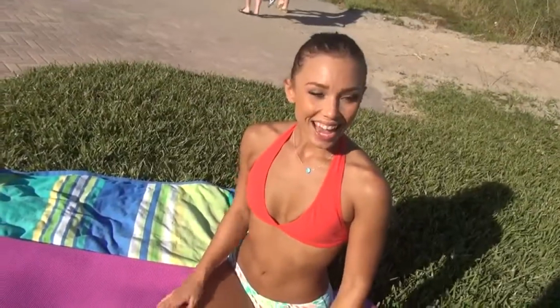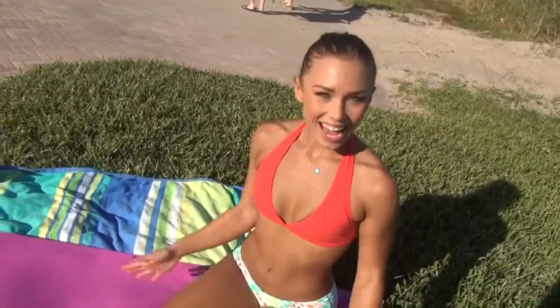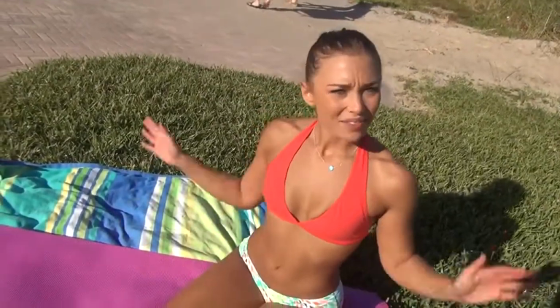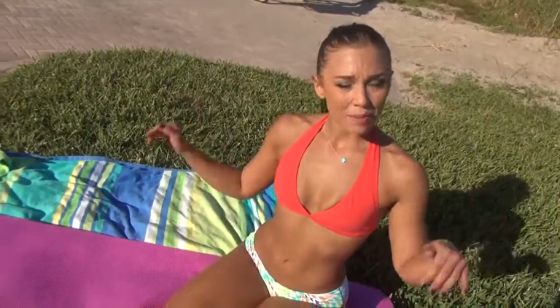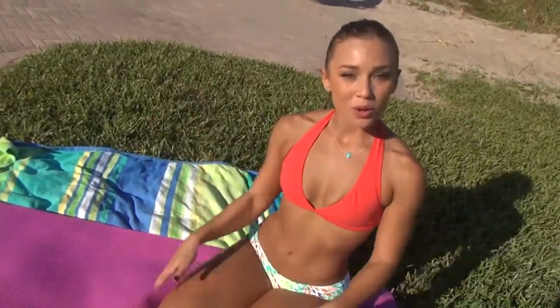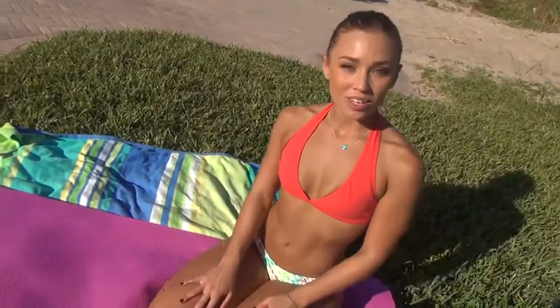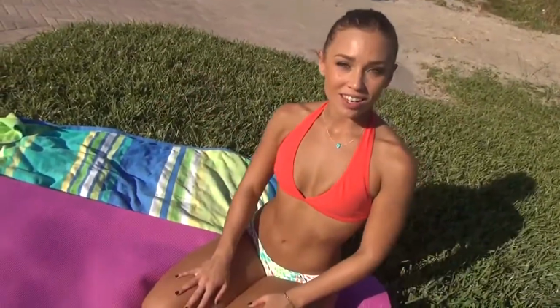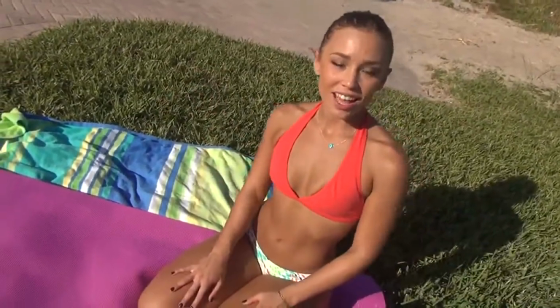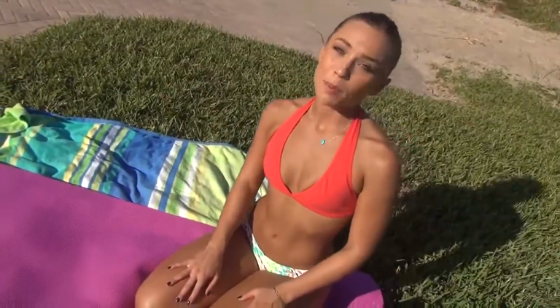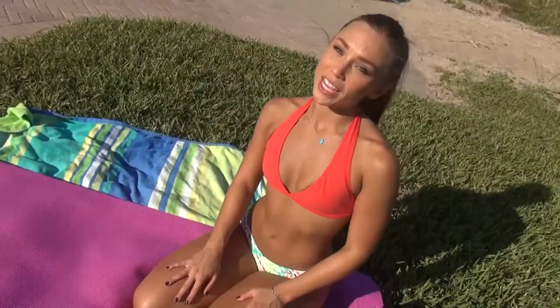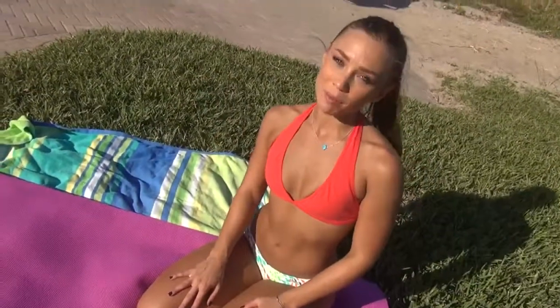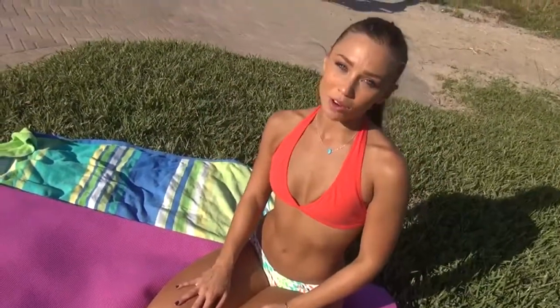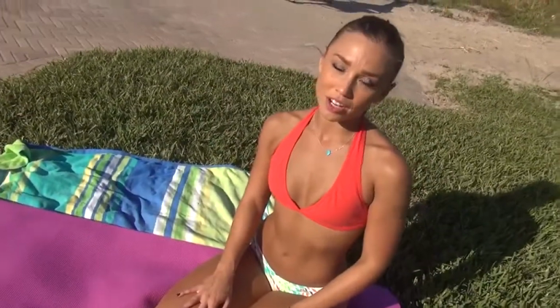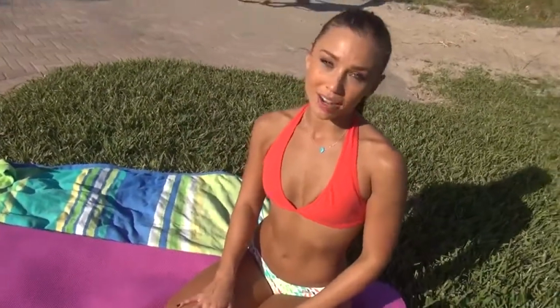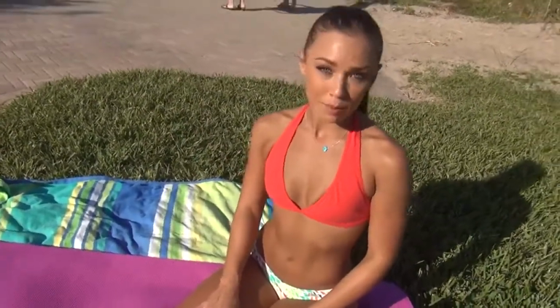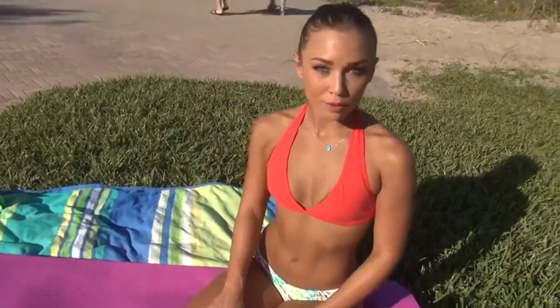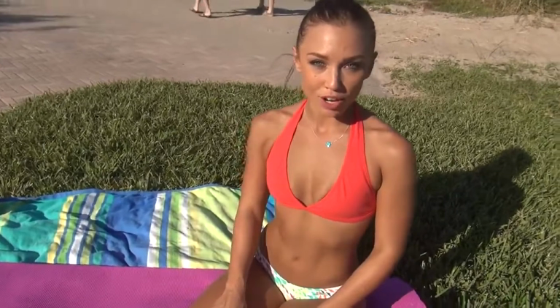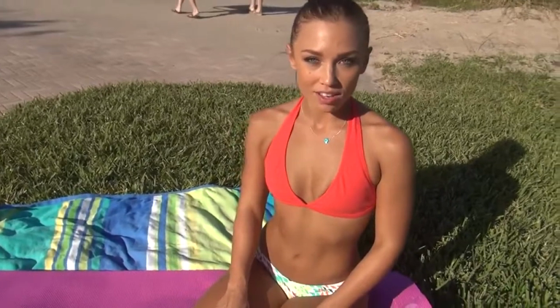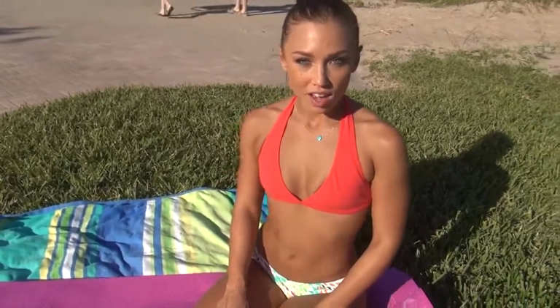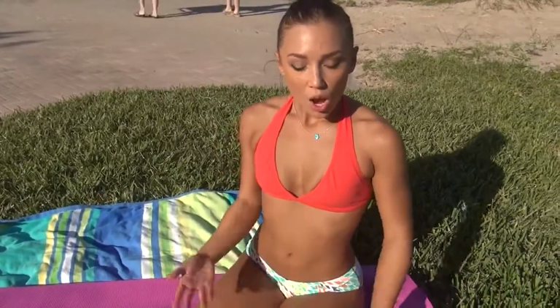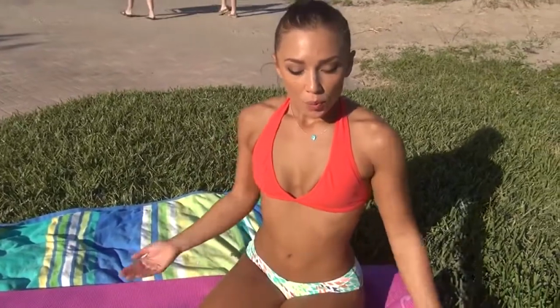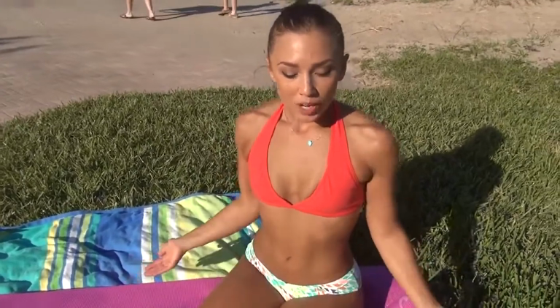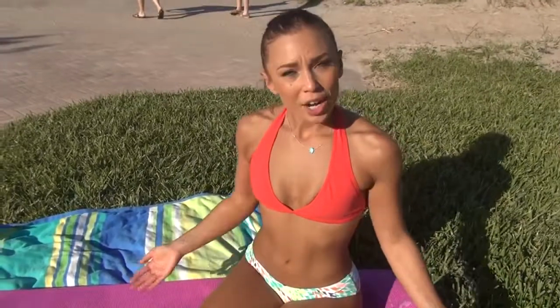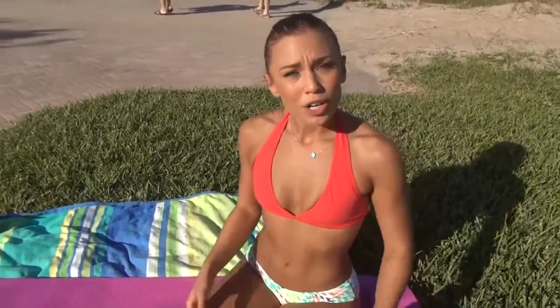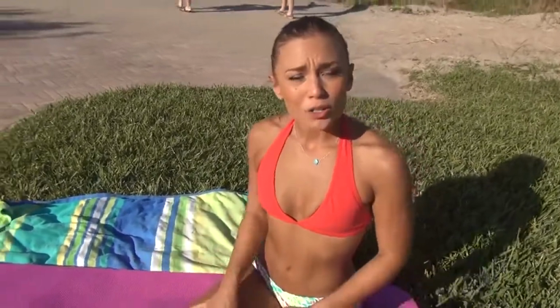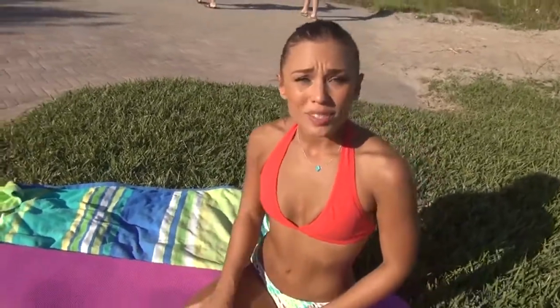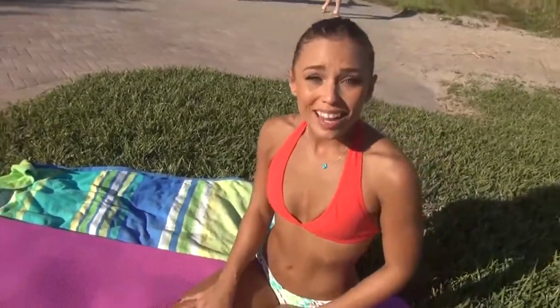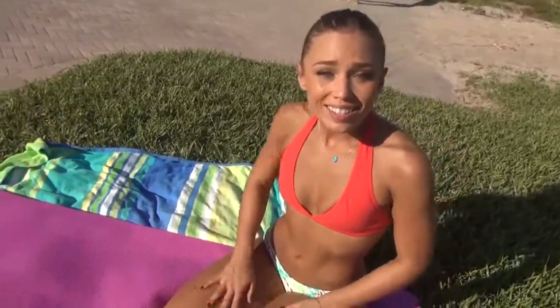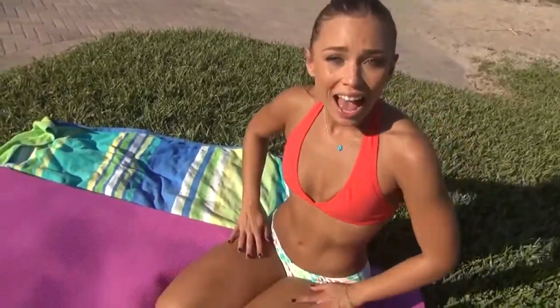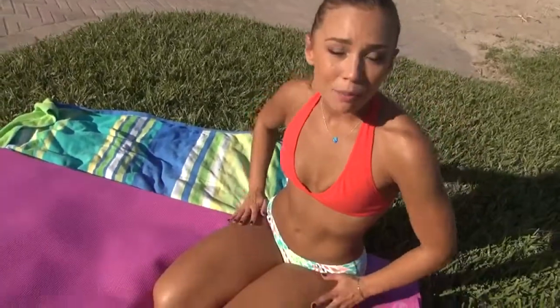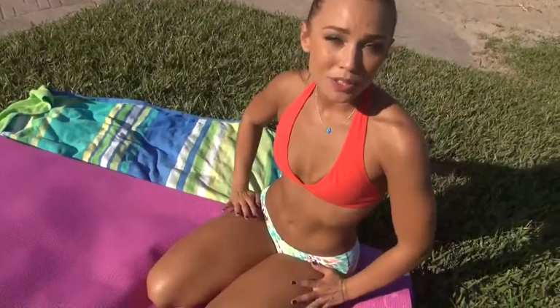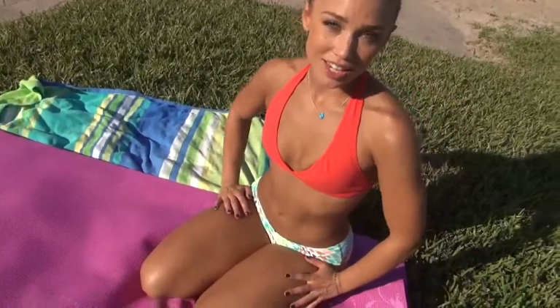Hey, I'm Nicole Mejia and I'm a bikini model here in Miami, Florida. We're here and we're going to do some sexy ab routines.